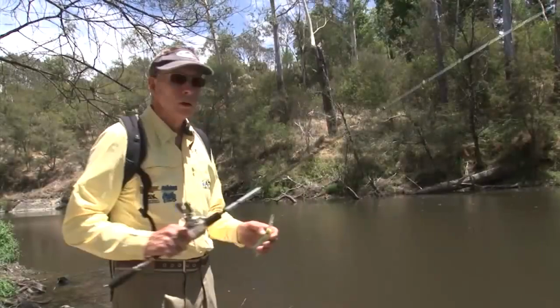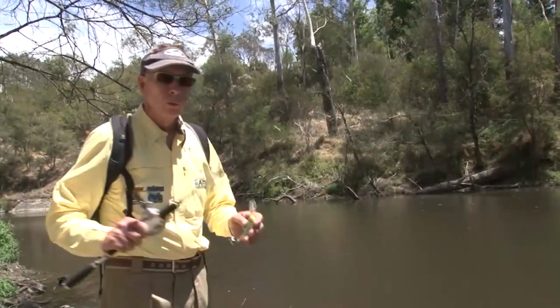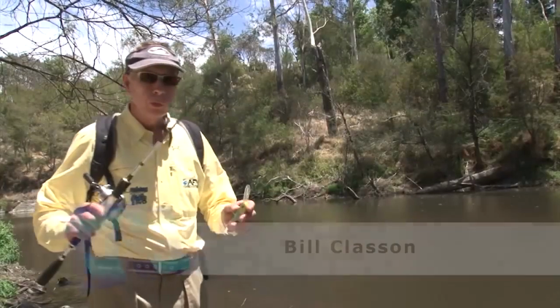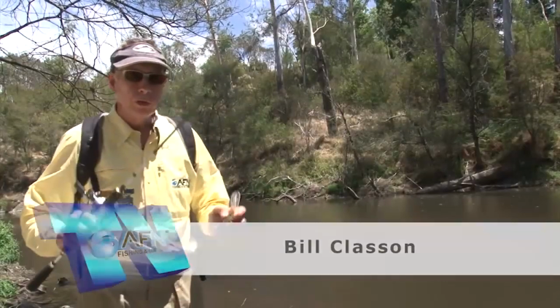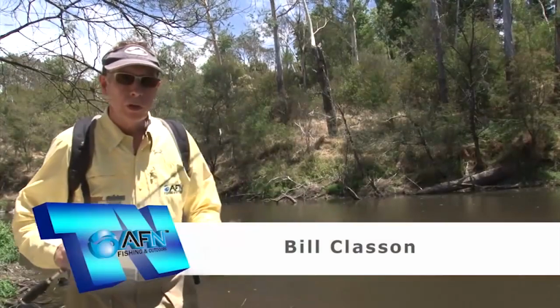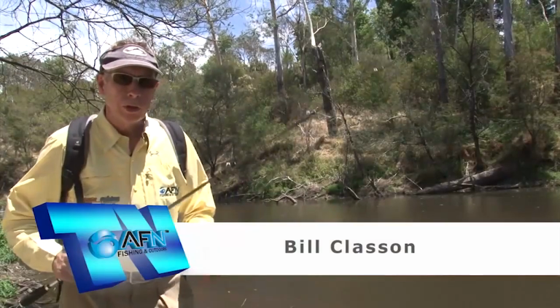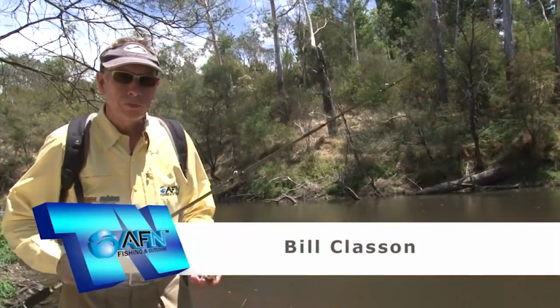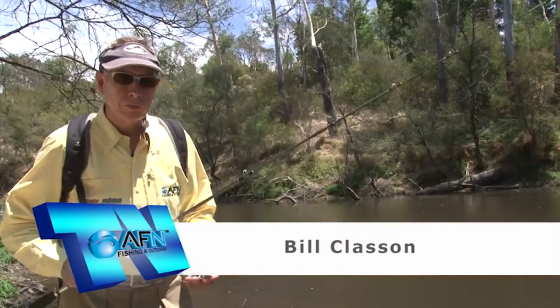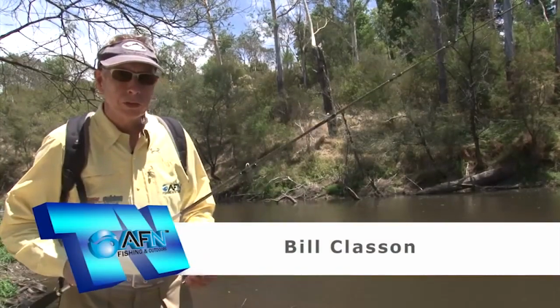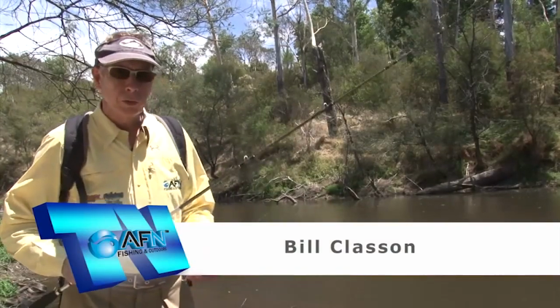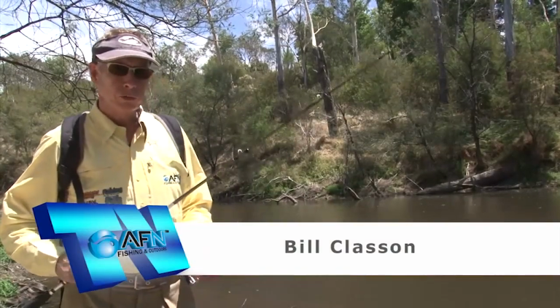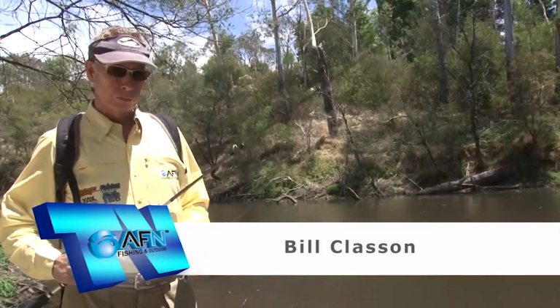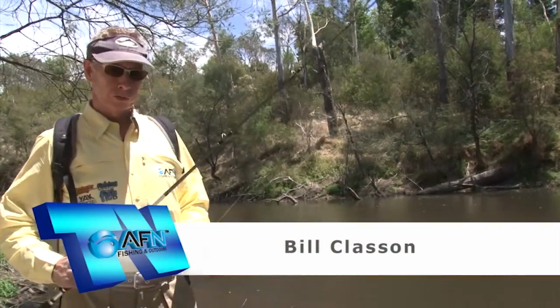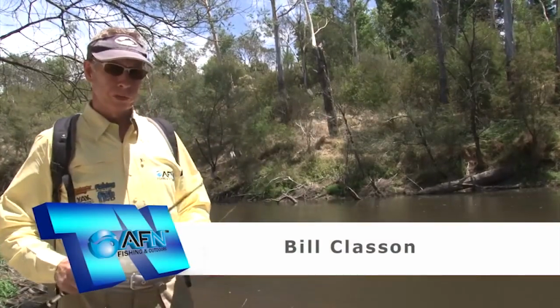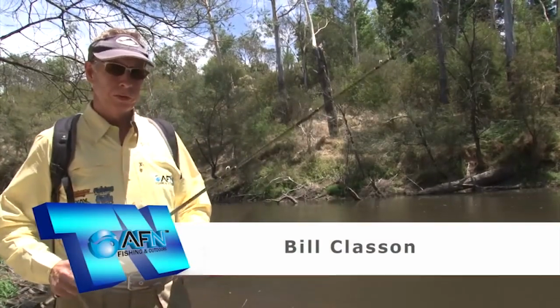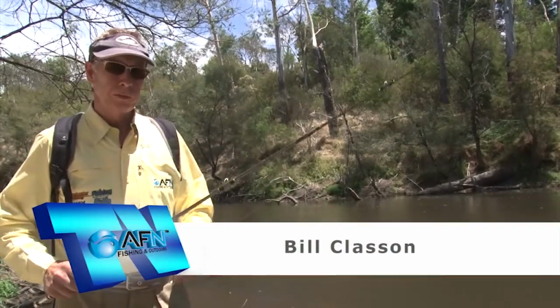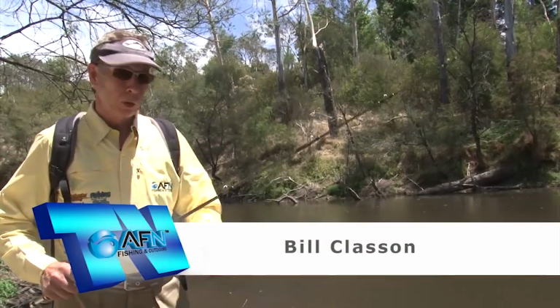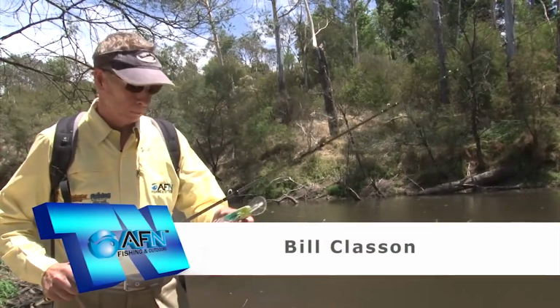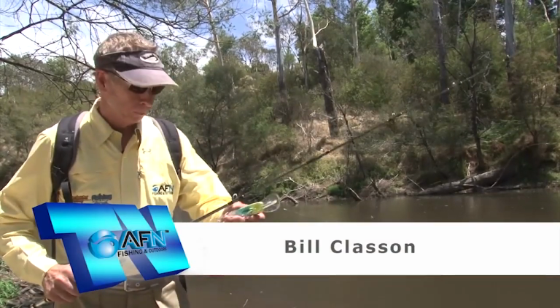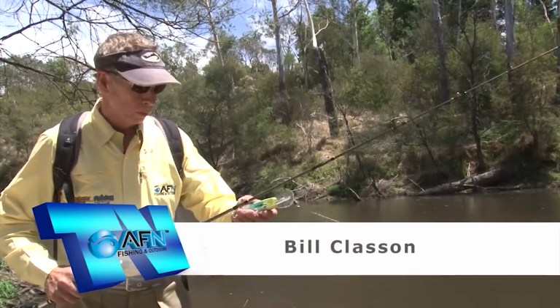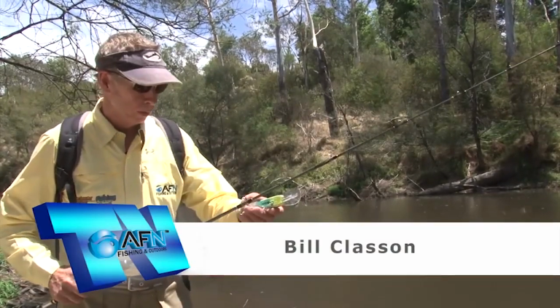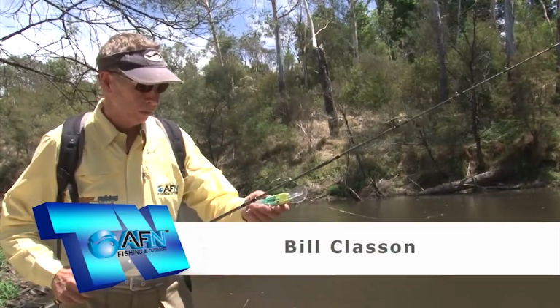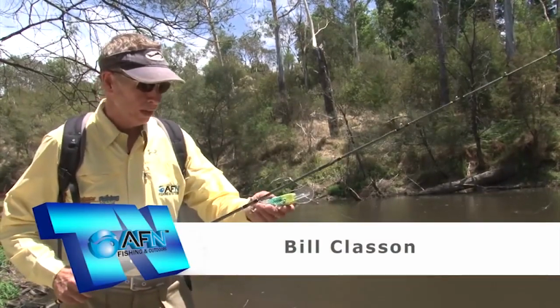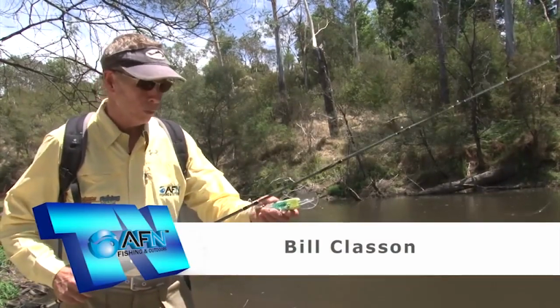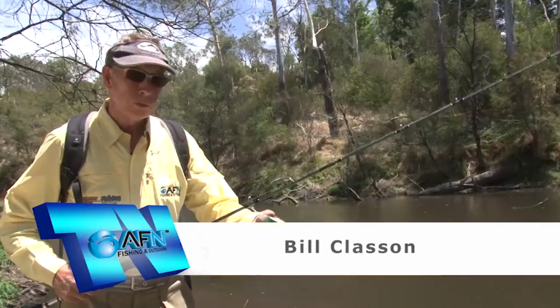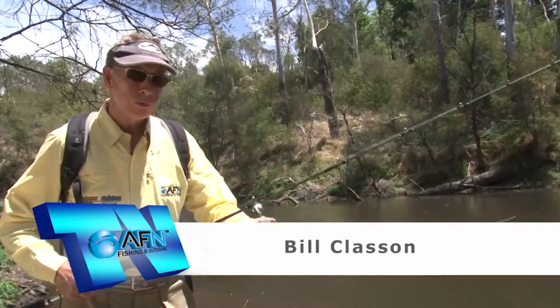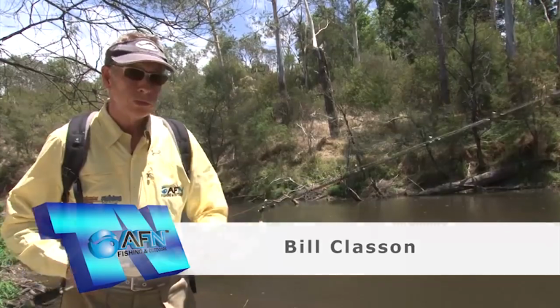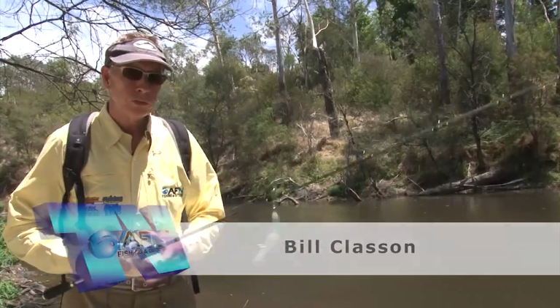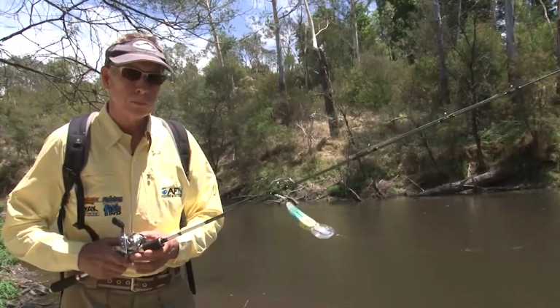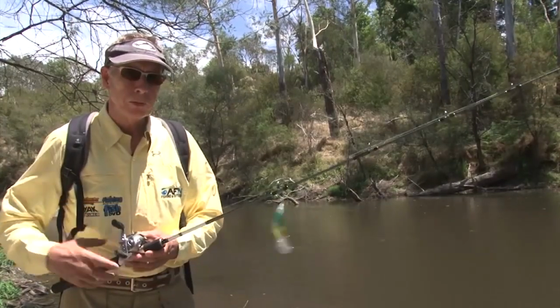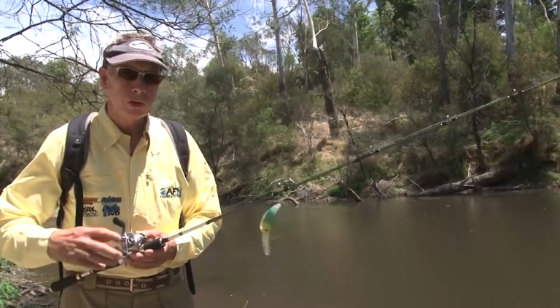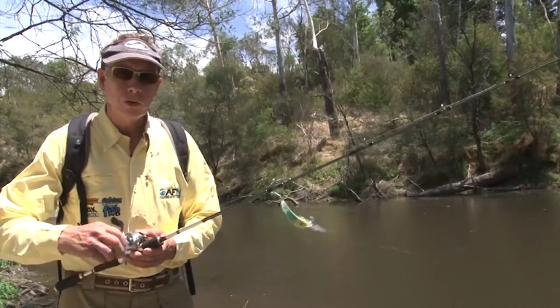You wouldn't know I'm only 15 kilometres from the CBD of Melbourne. I'm on the Yarra River and fishing for some Murray Cod.